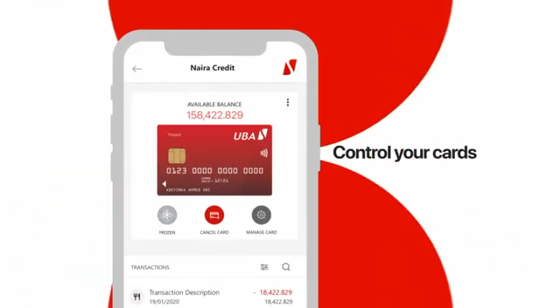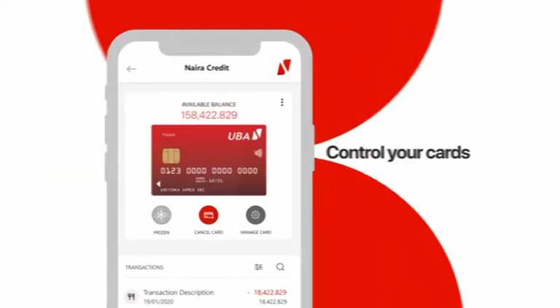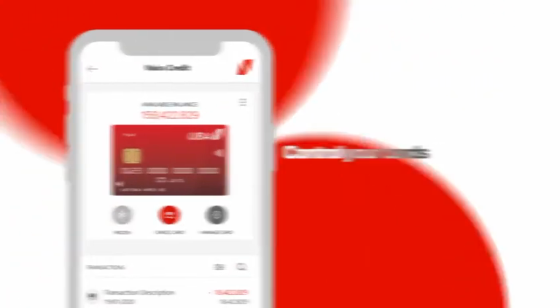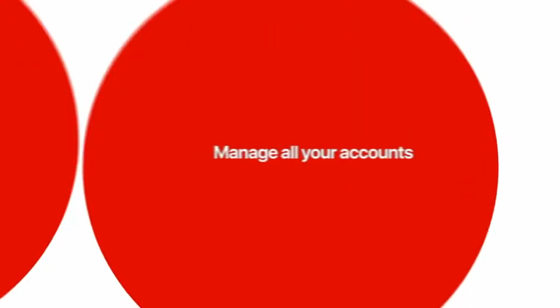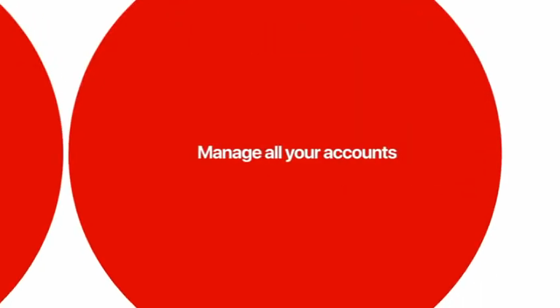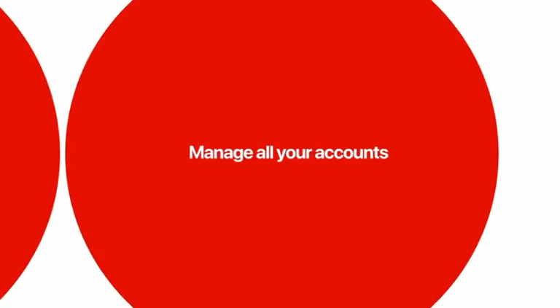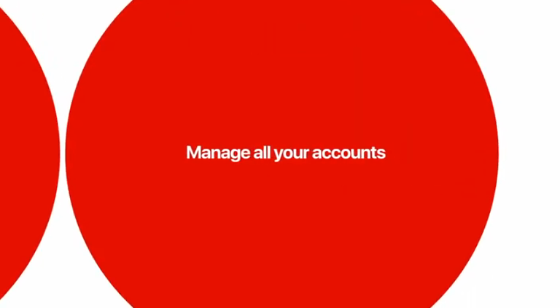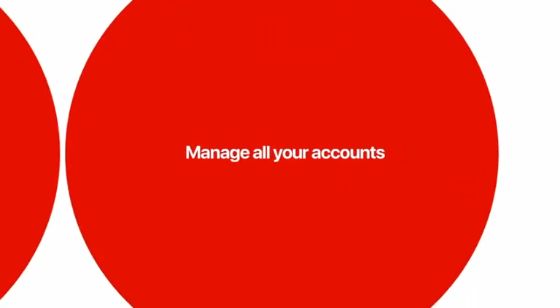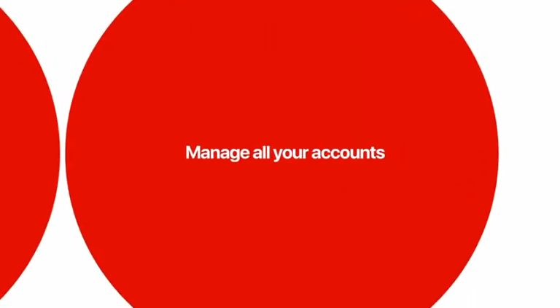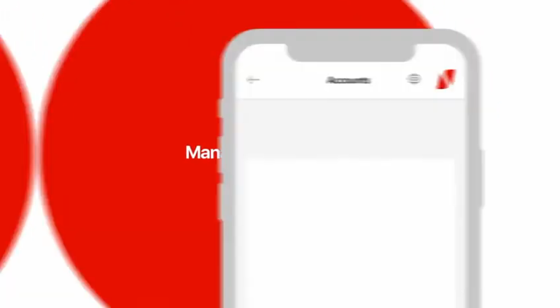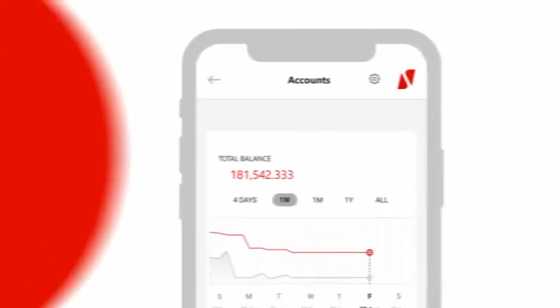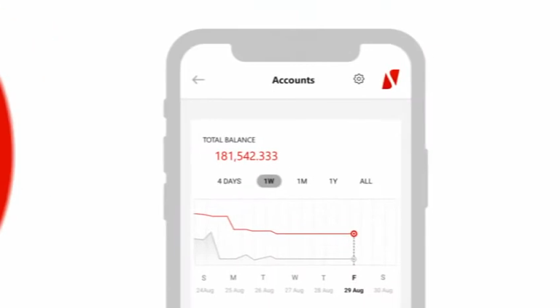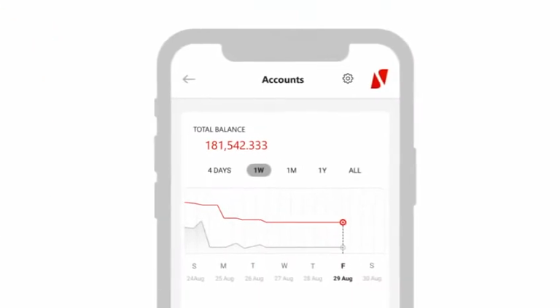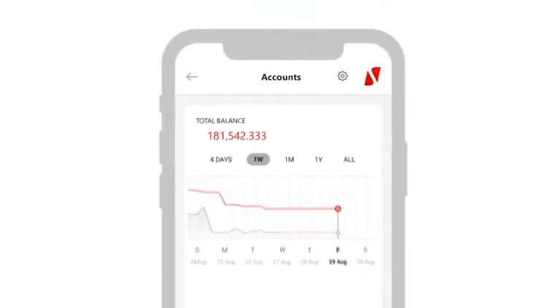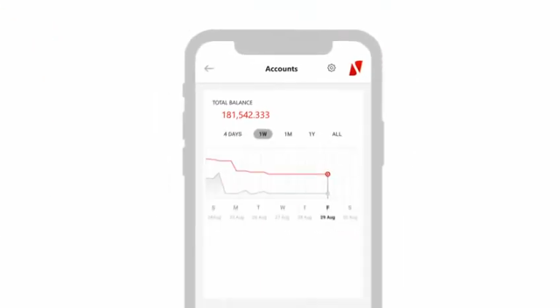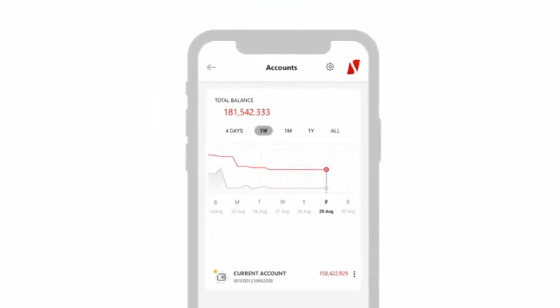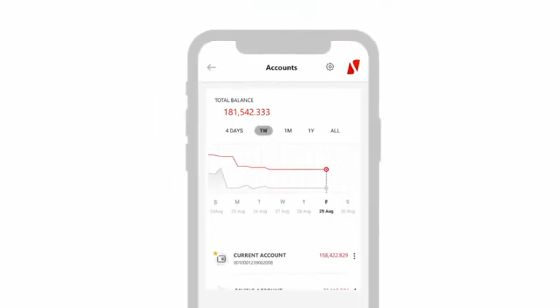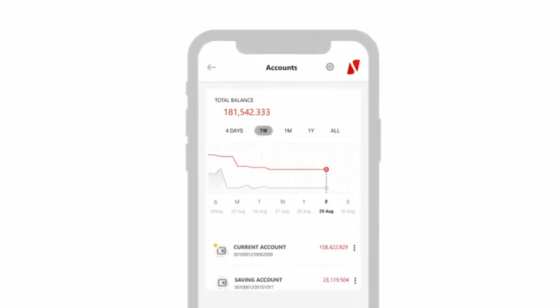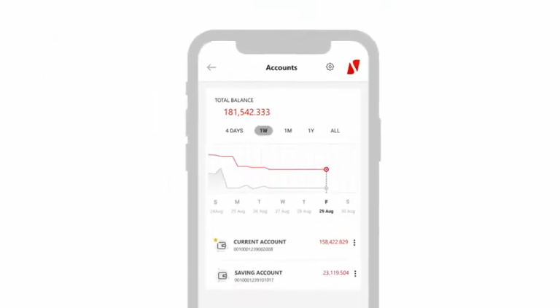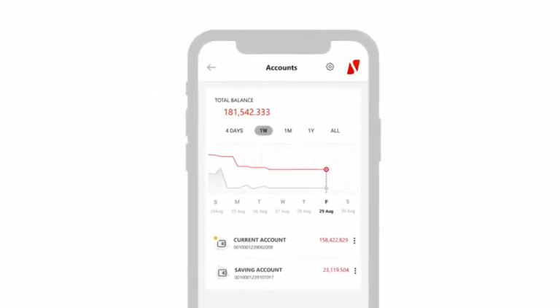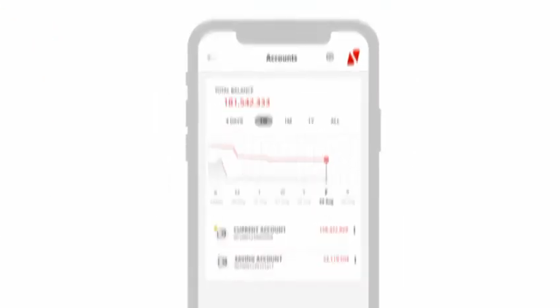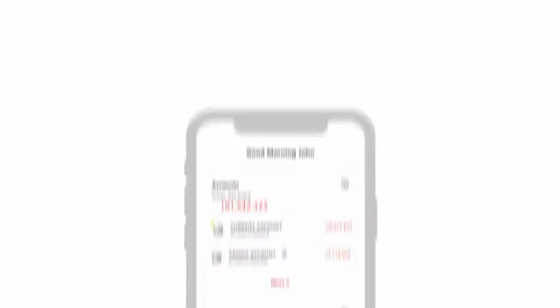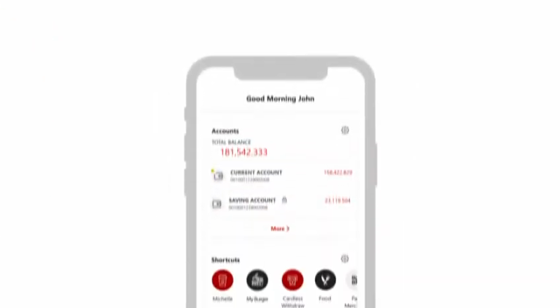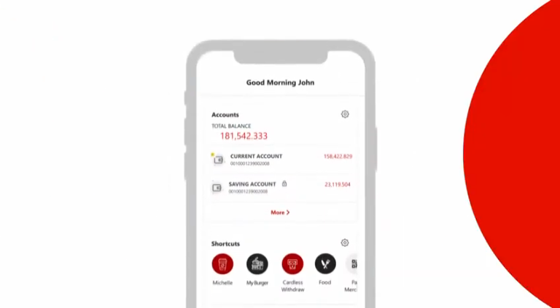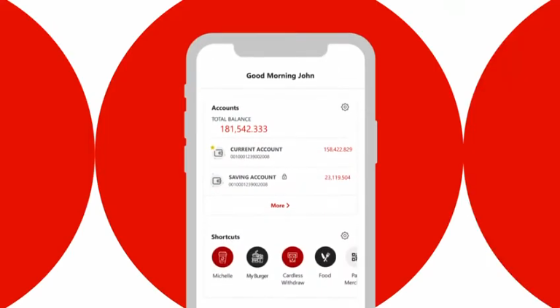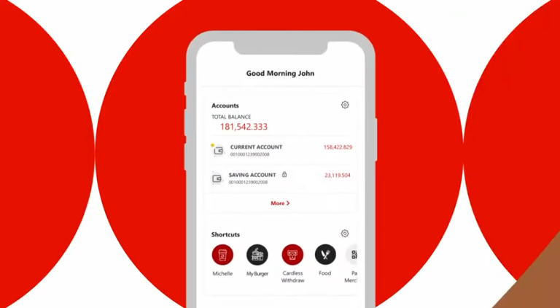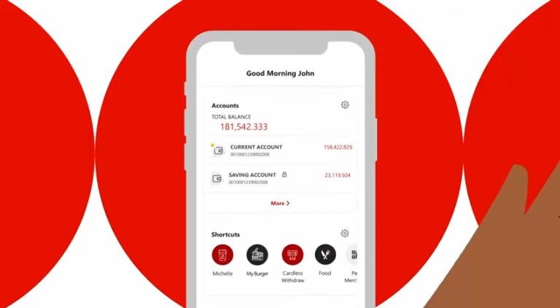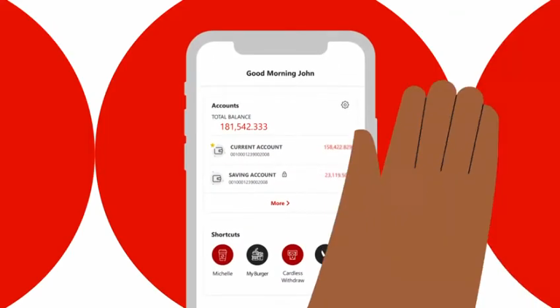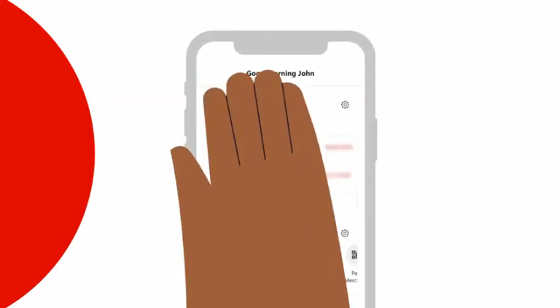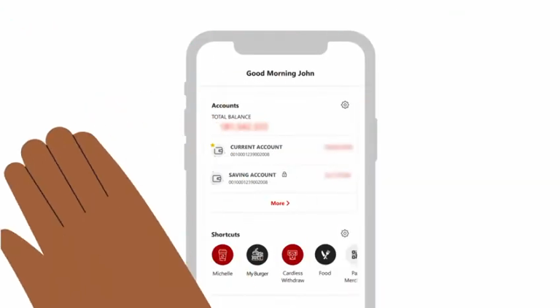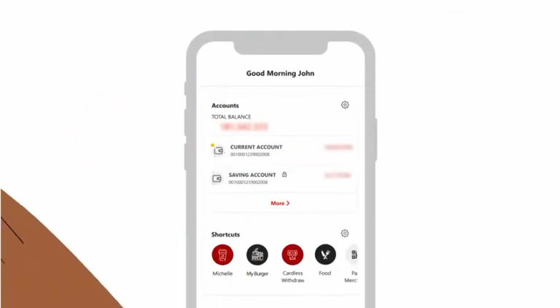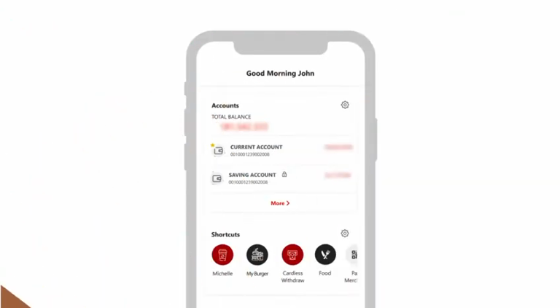Manage all your accounts from one place, and hide your balance with one wave.